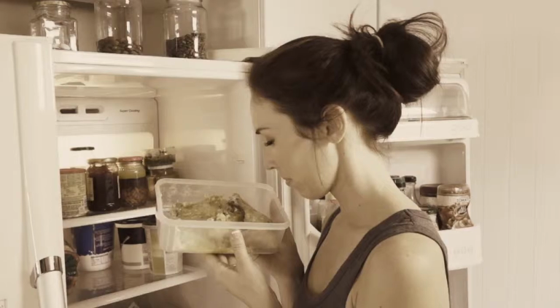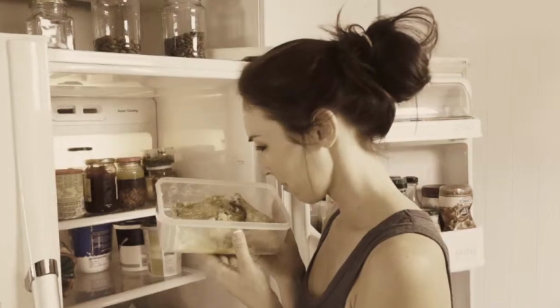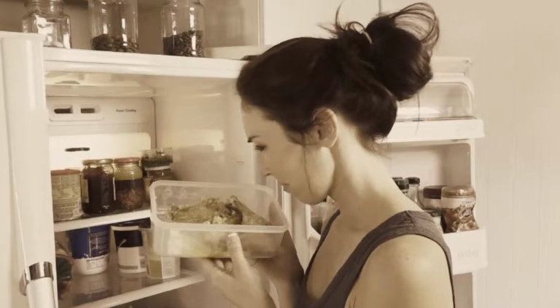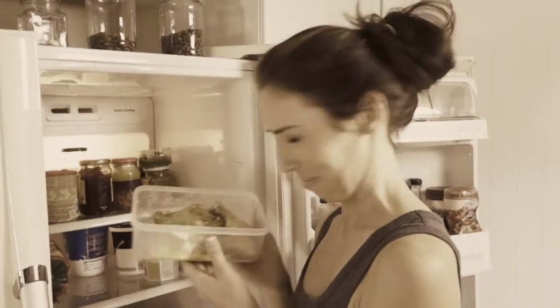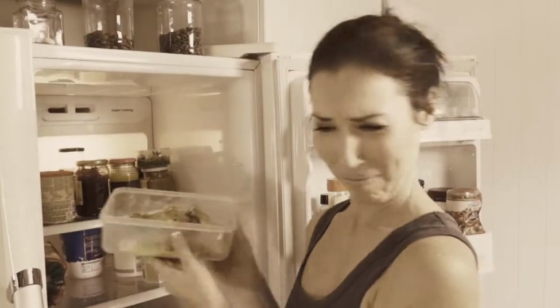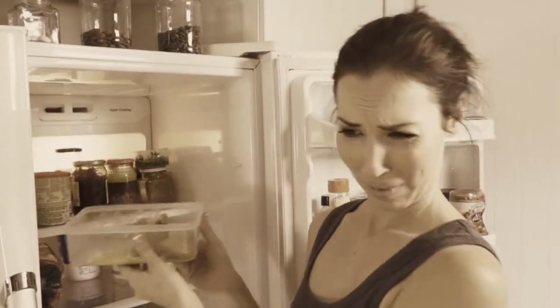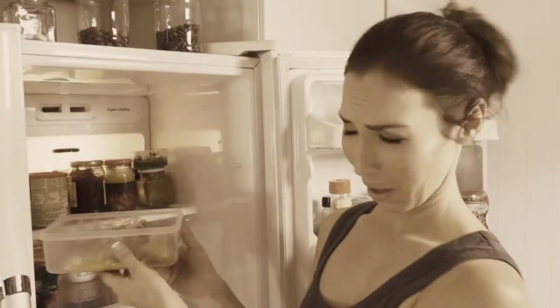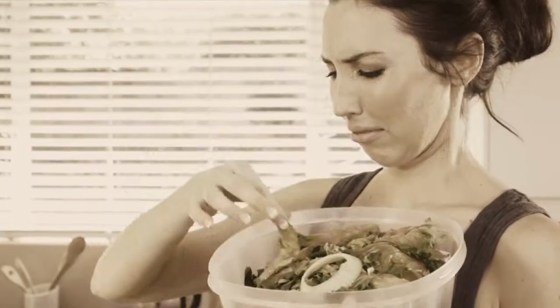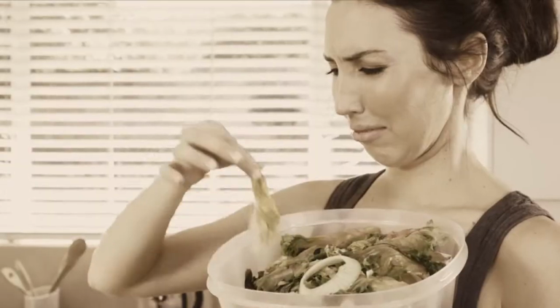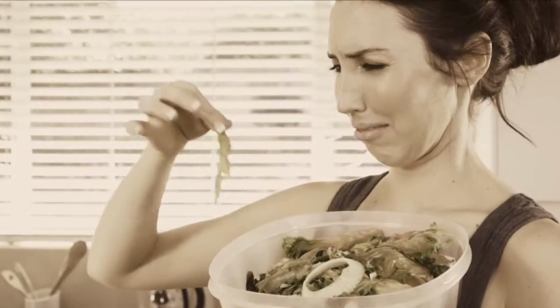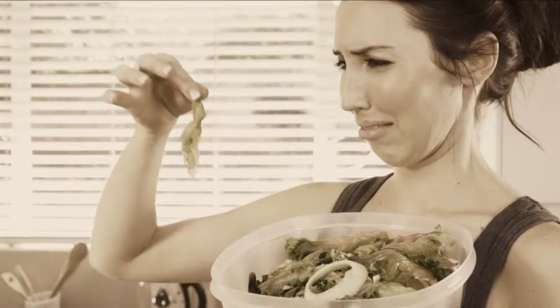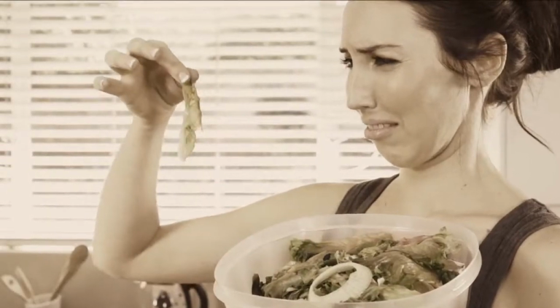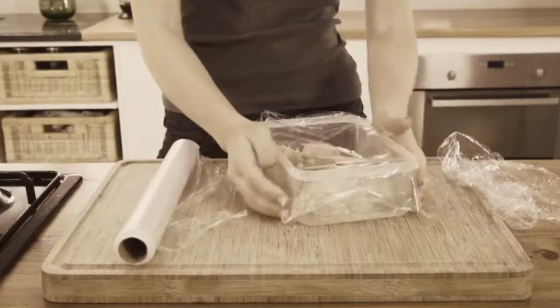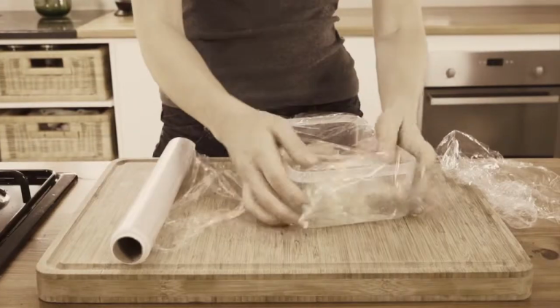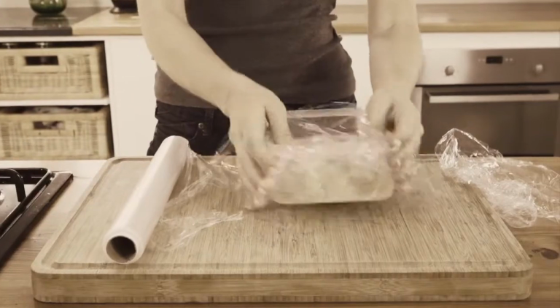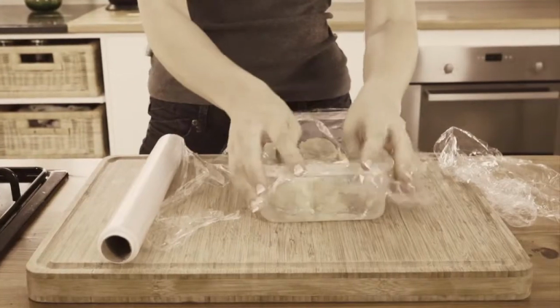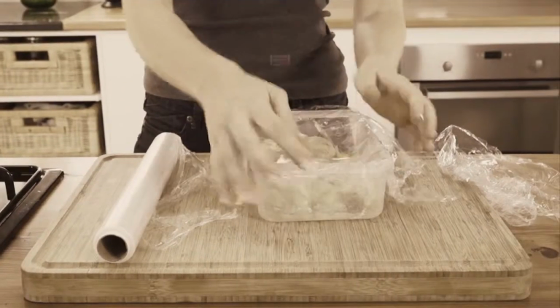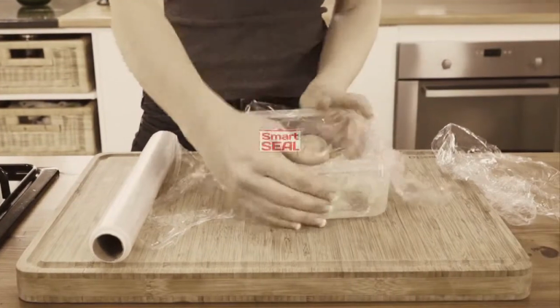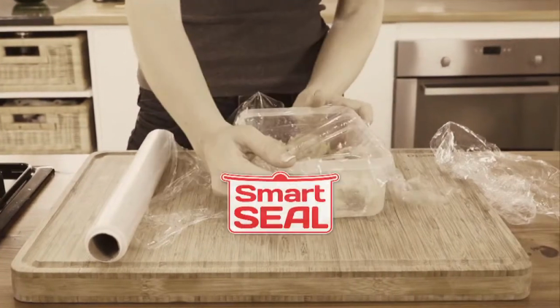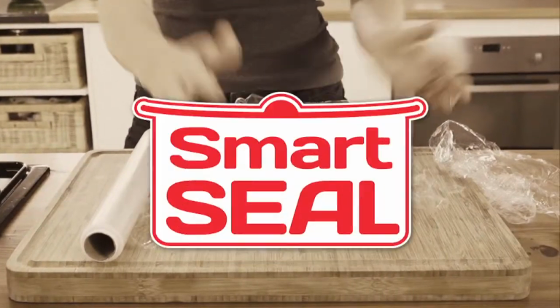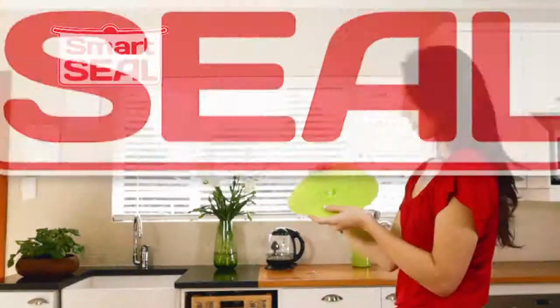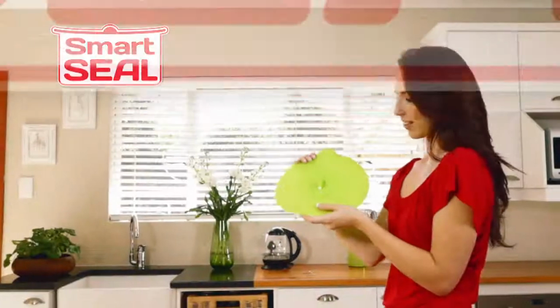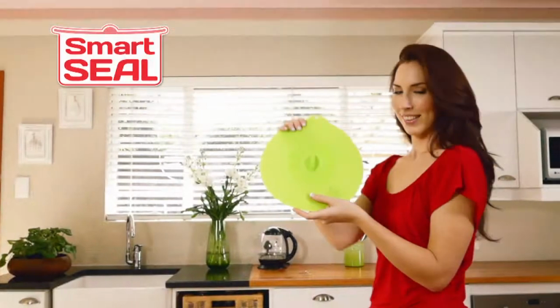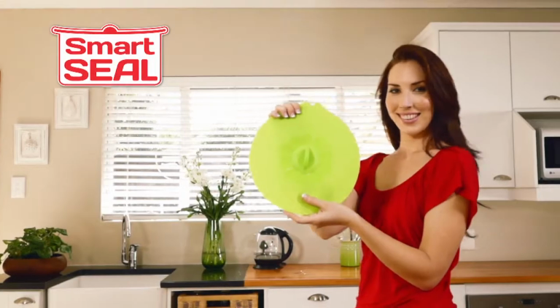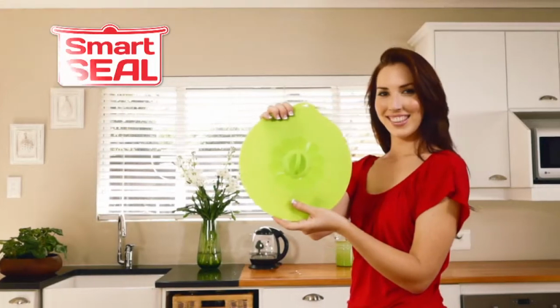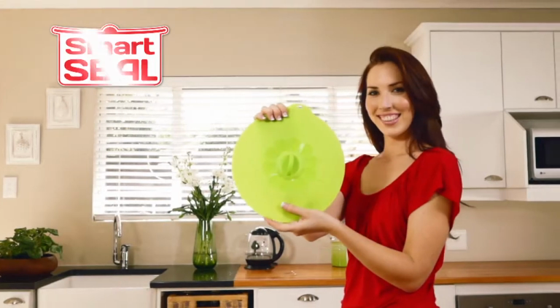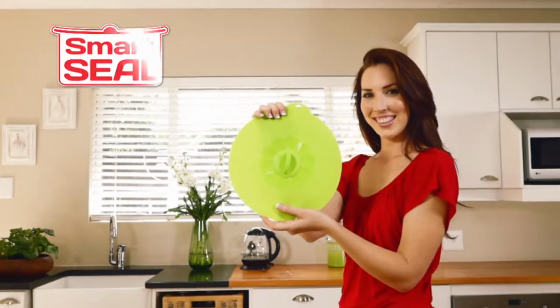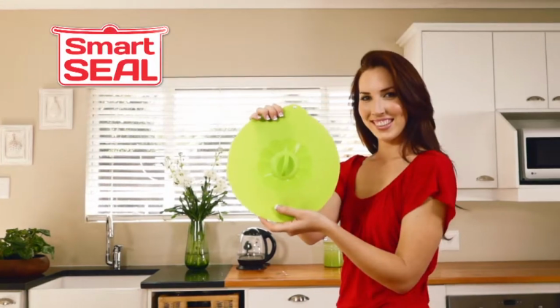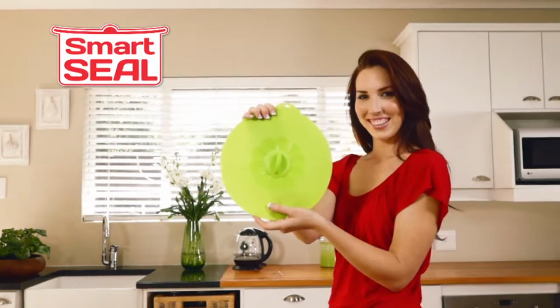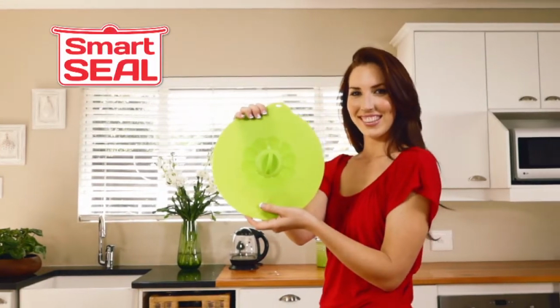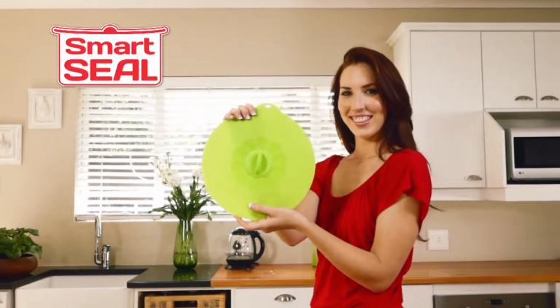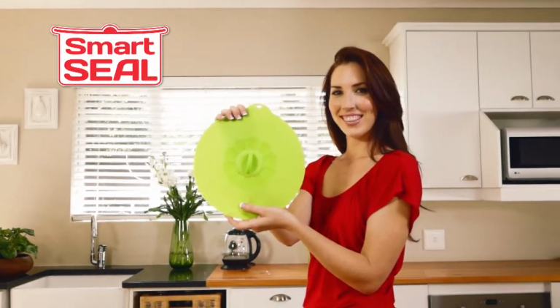Tired of wasted food? Soggy salads? Using rolls of plastic wrap? You need the new Smart Seal from TiVo.